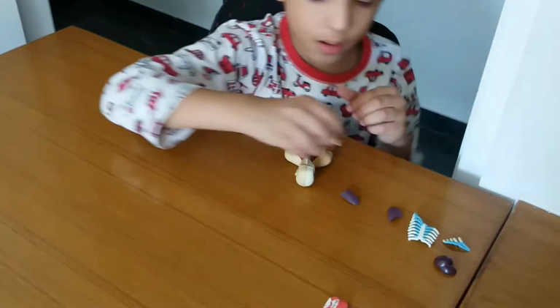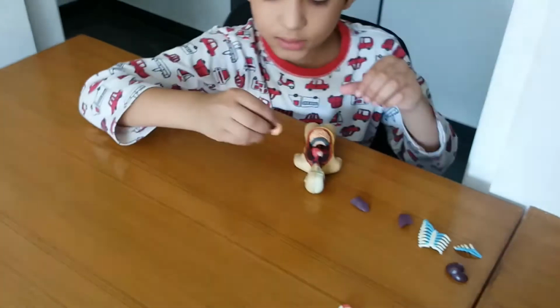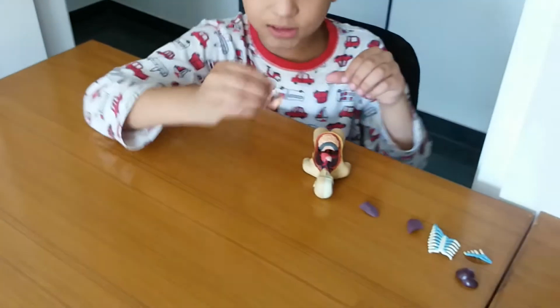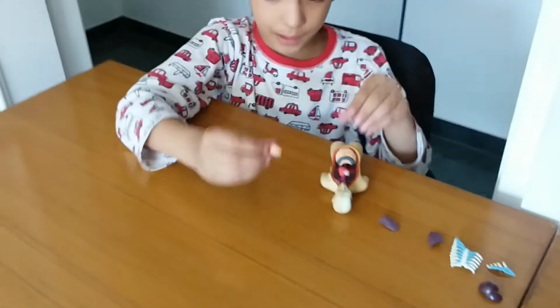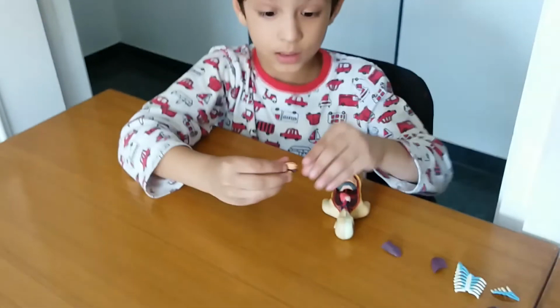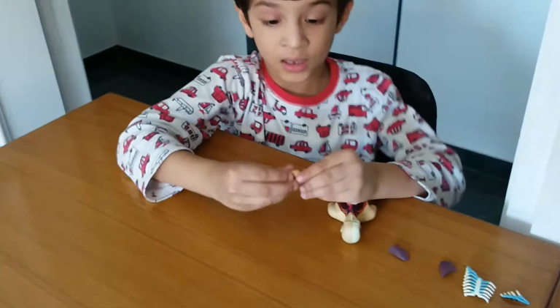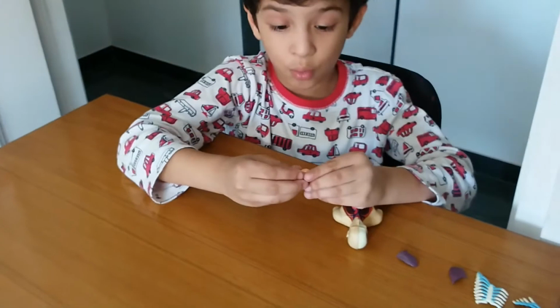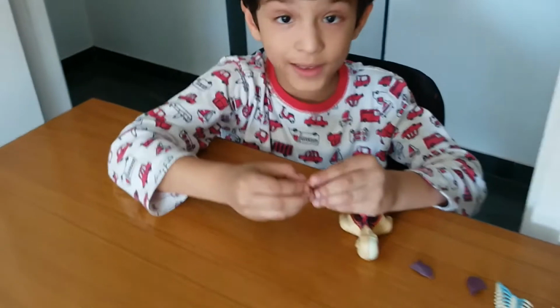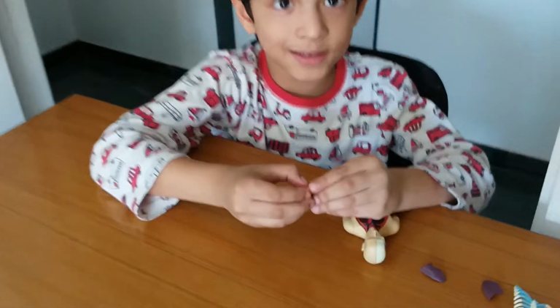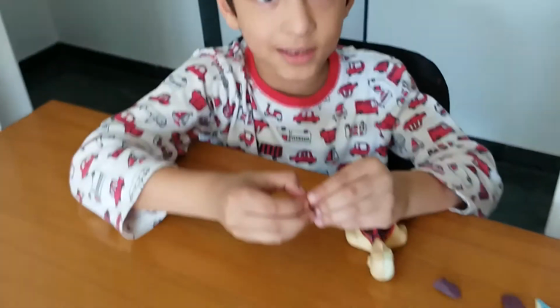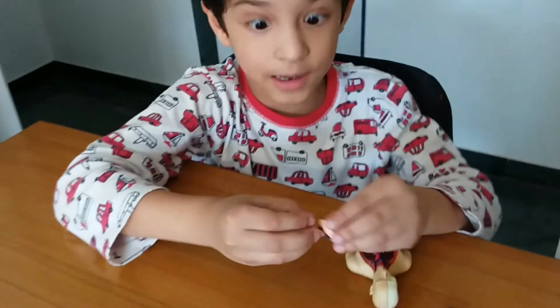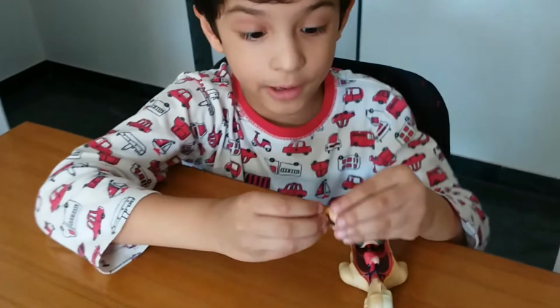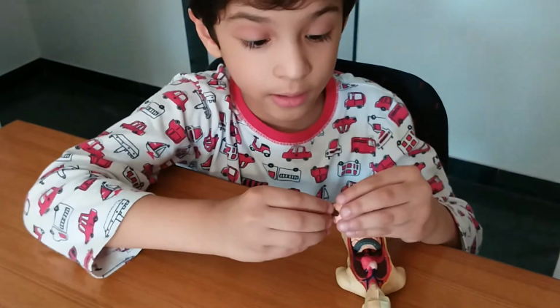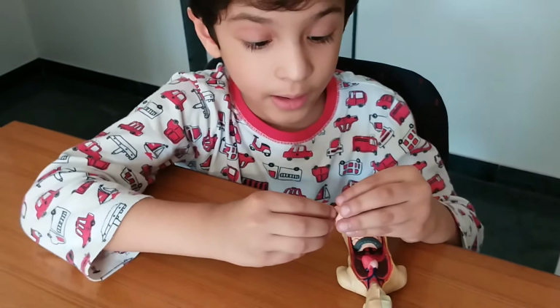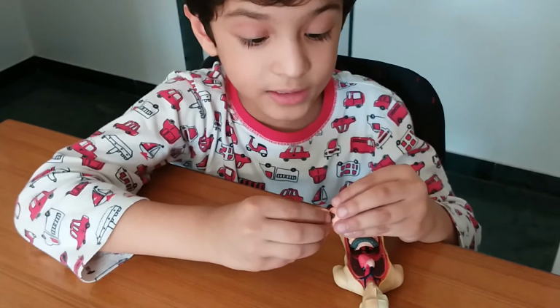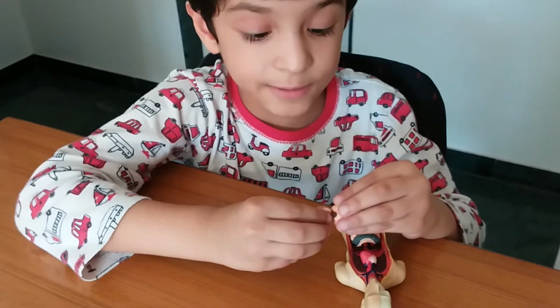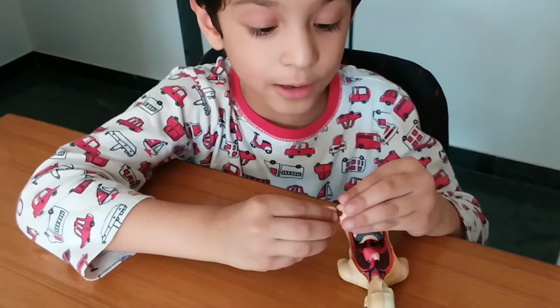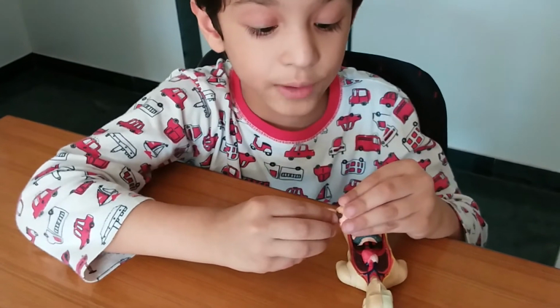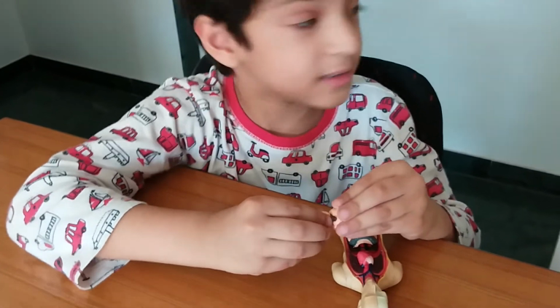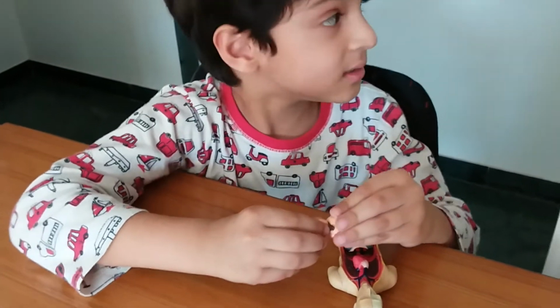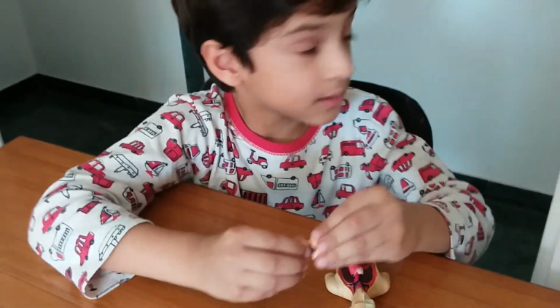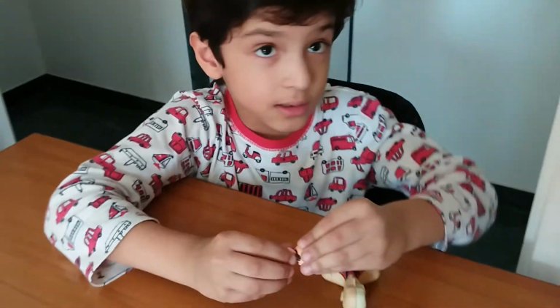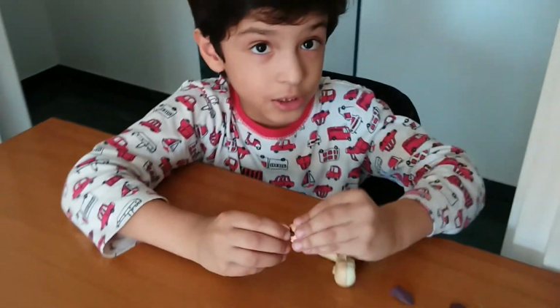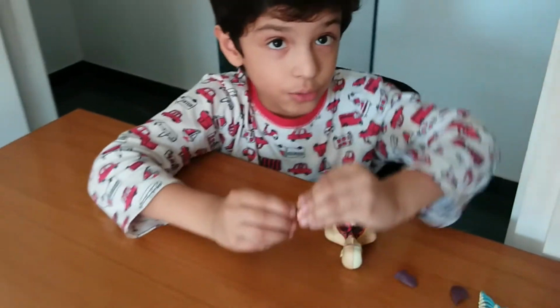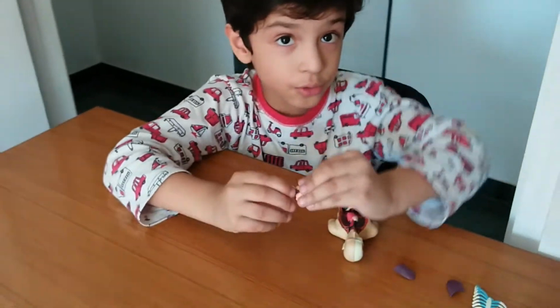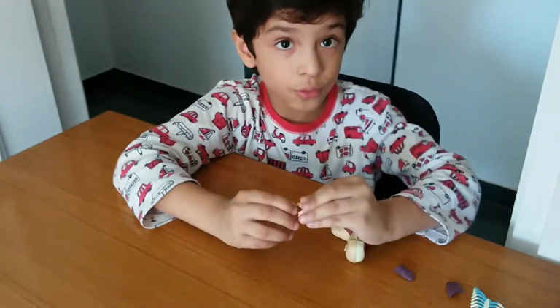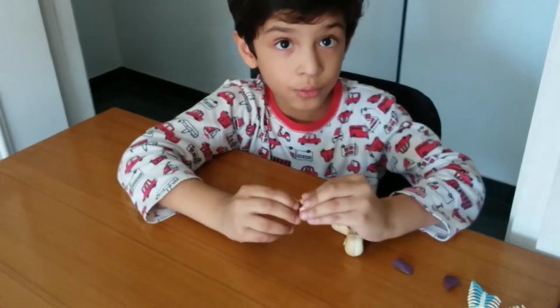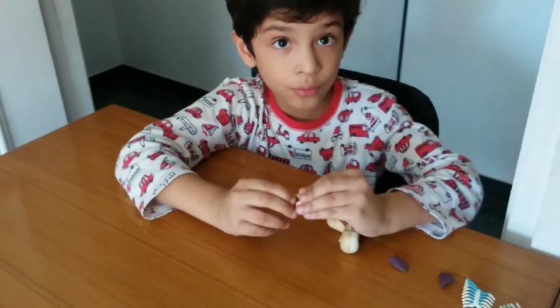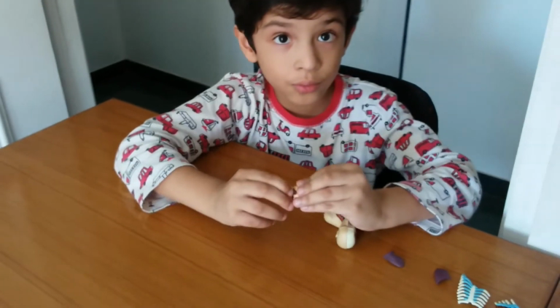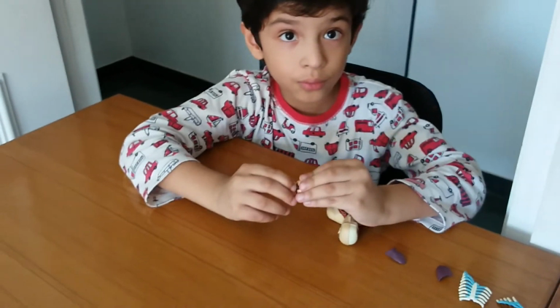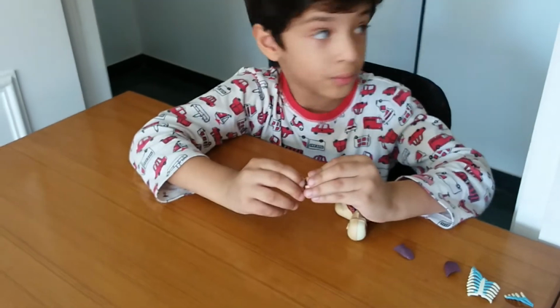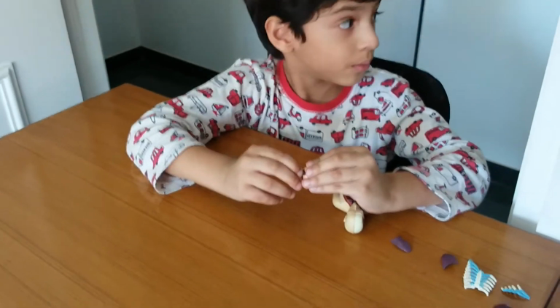The stomach. Only this is the stomach. These are the pancreas. Okay. Here. I saw that.